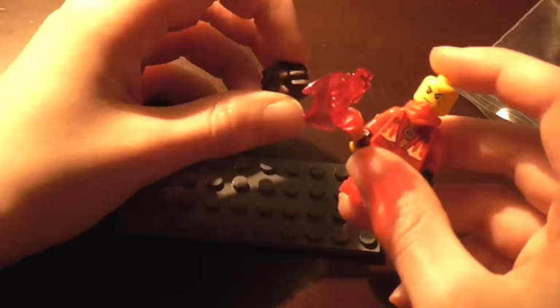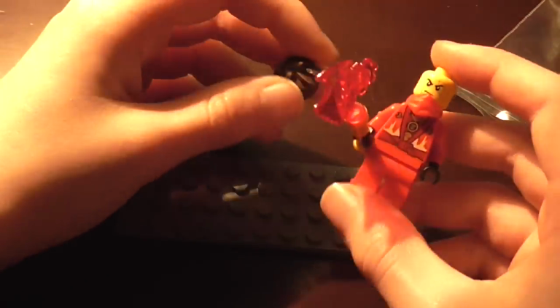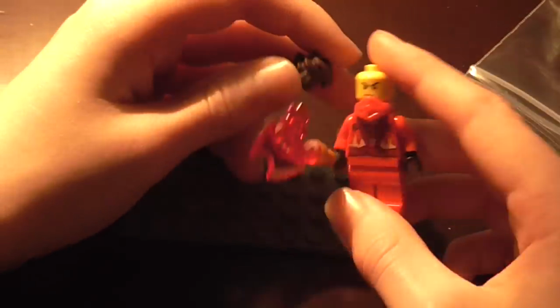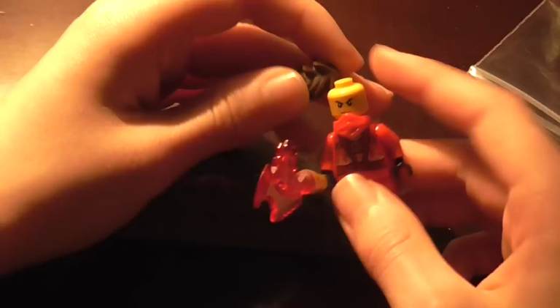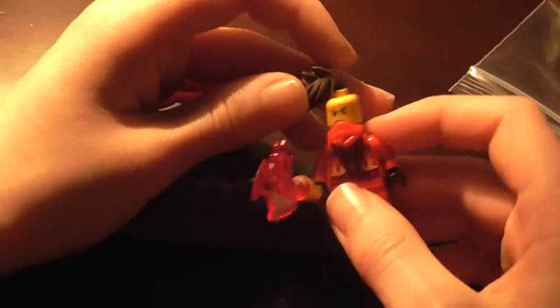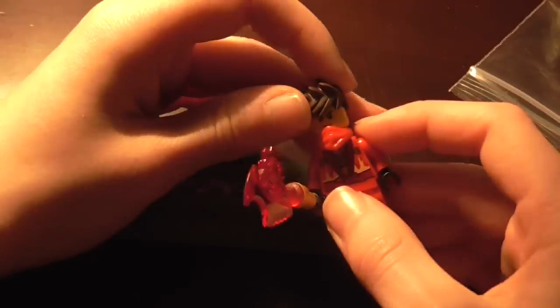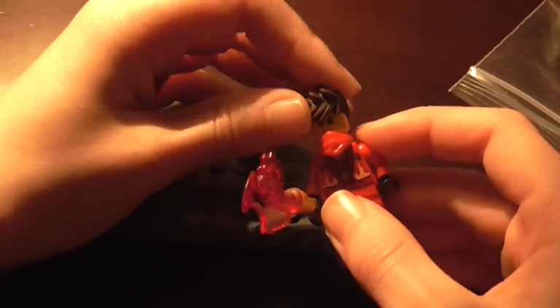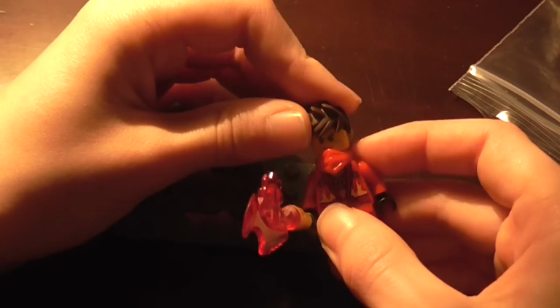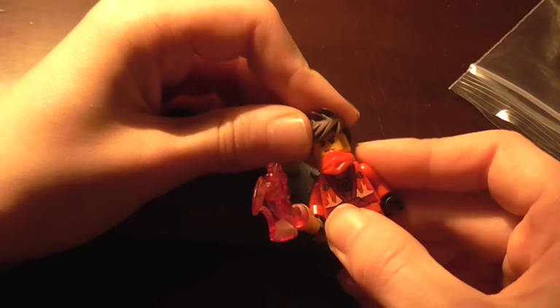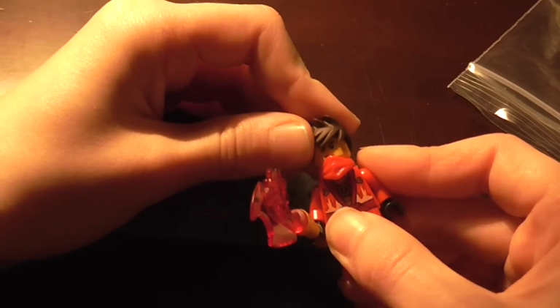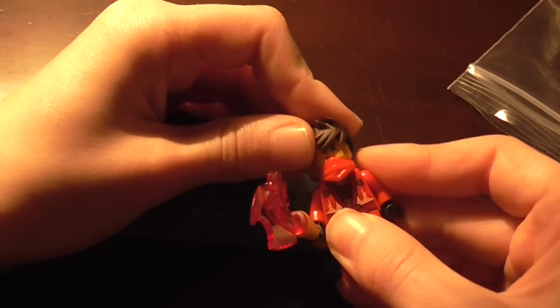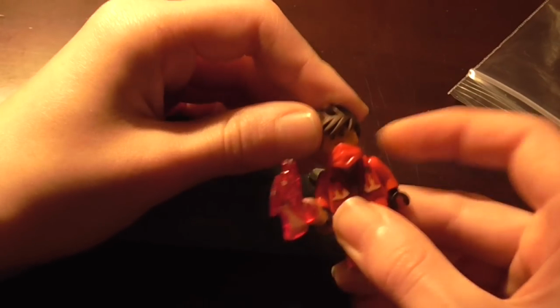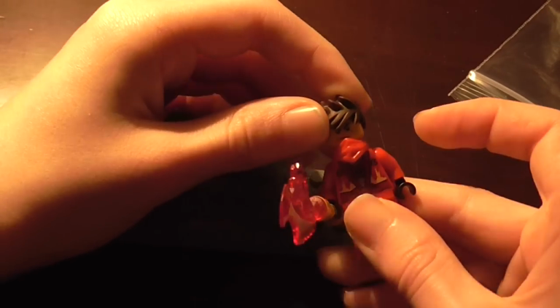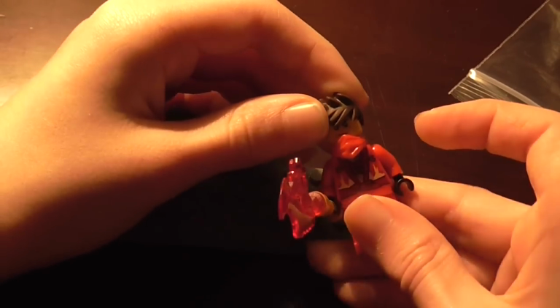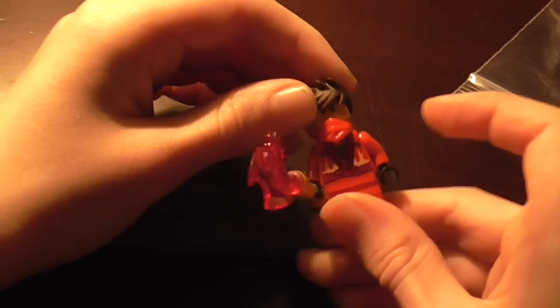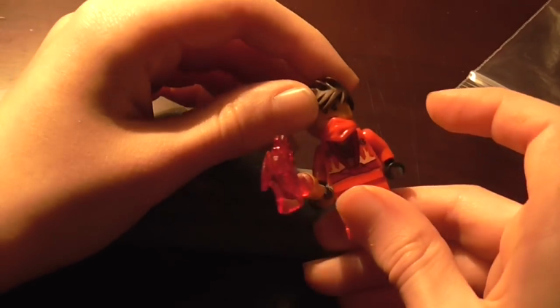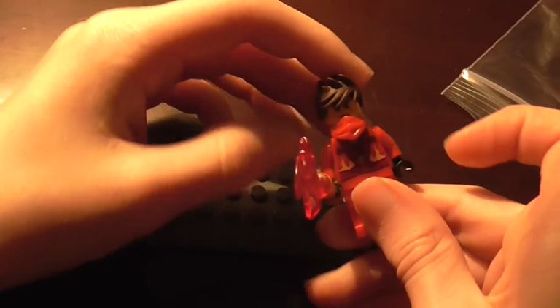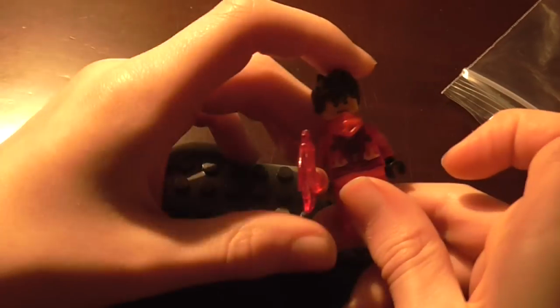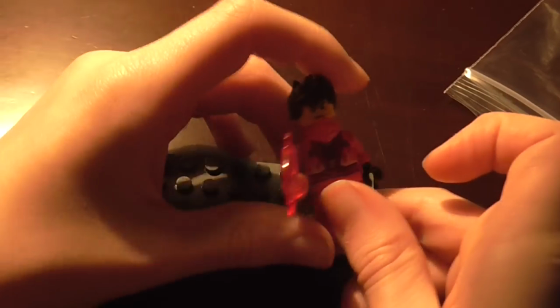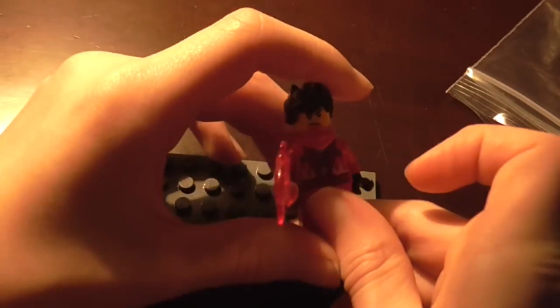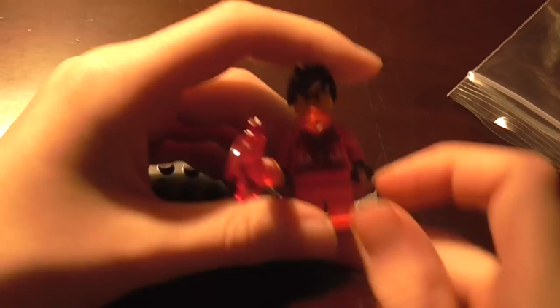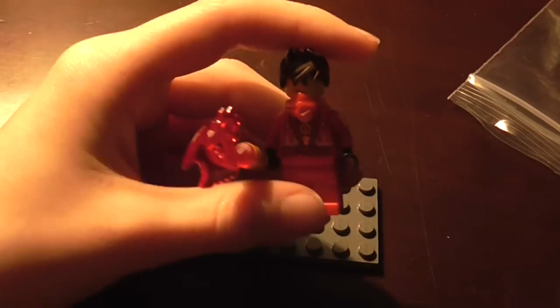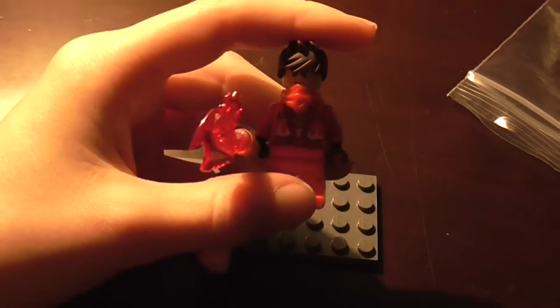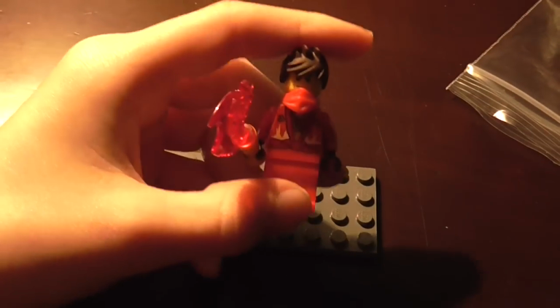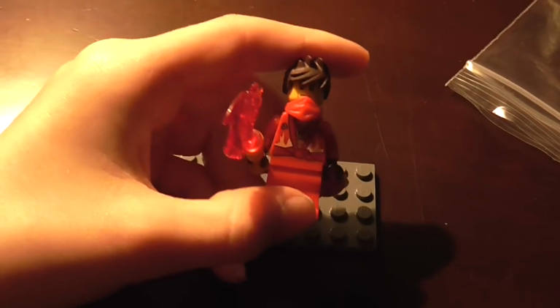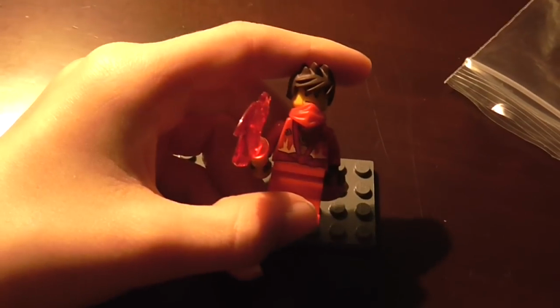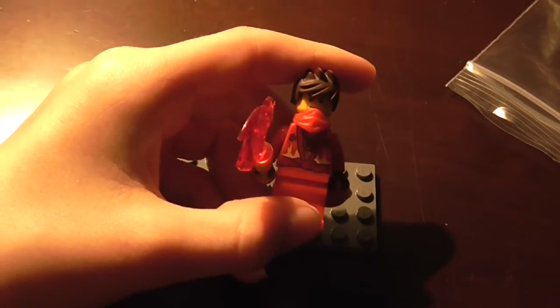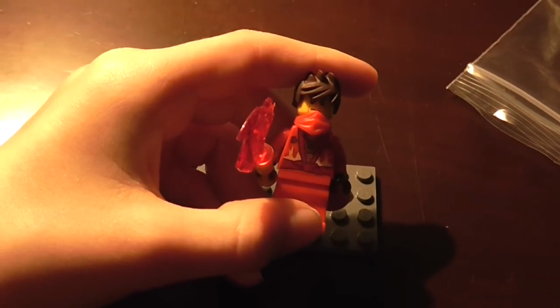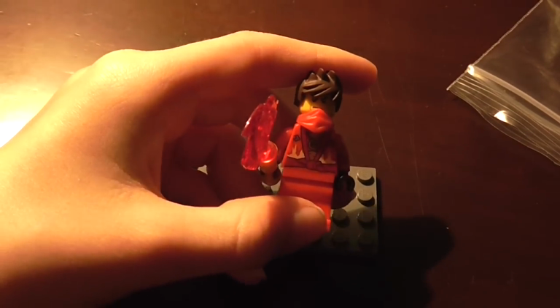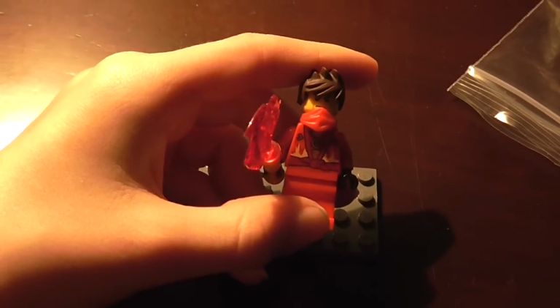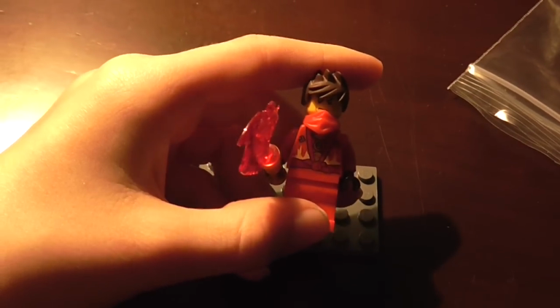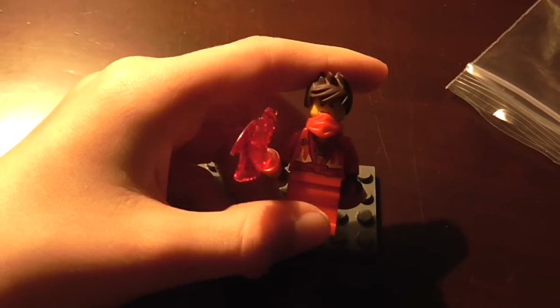So yeah, this is the 2014 Kai minifigure. Please like, comment, subscribe, and I'll see you again very soon. Bye!